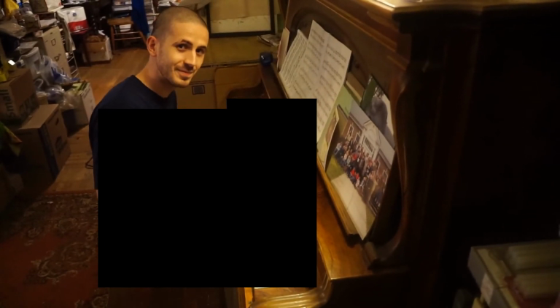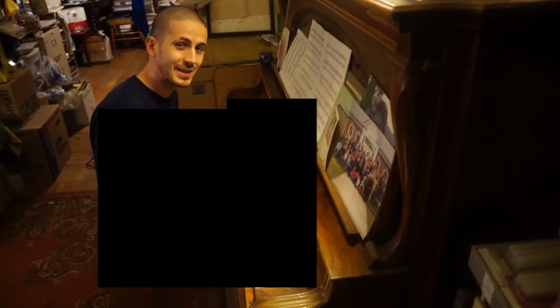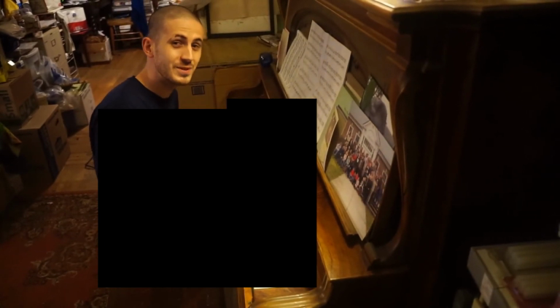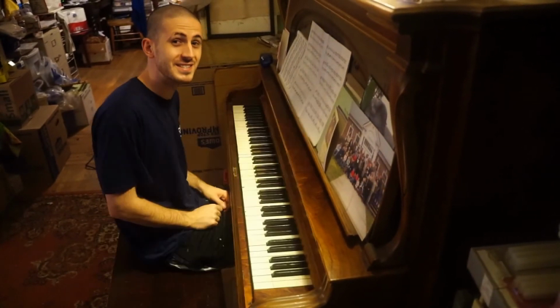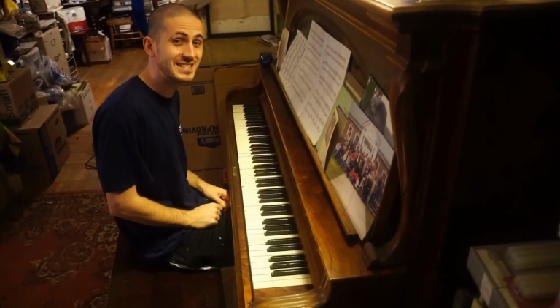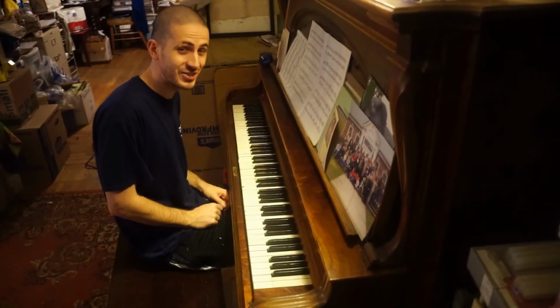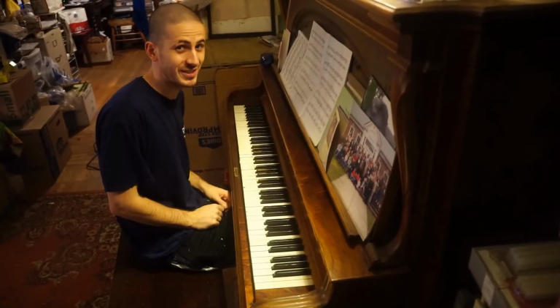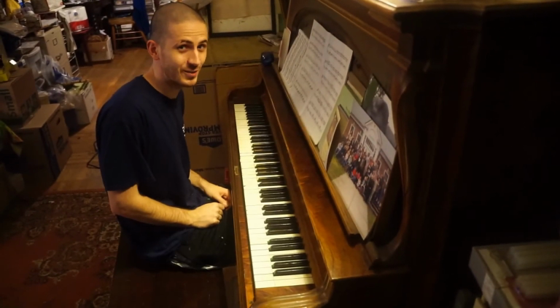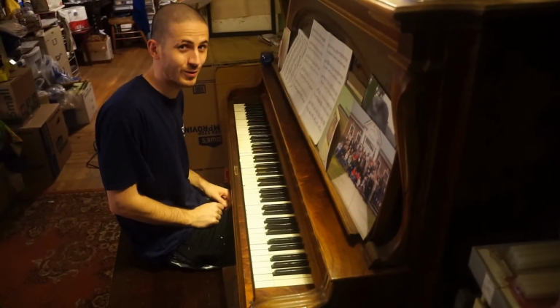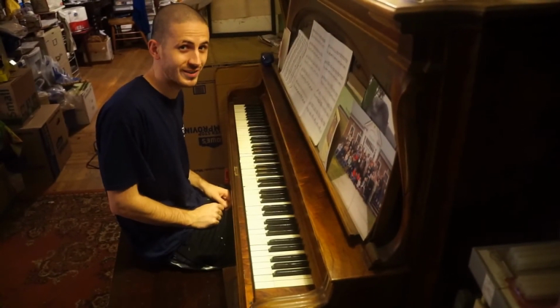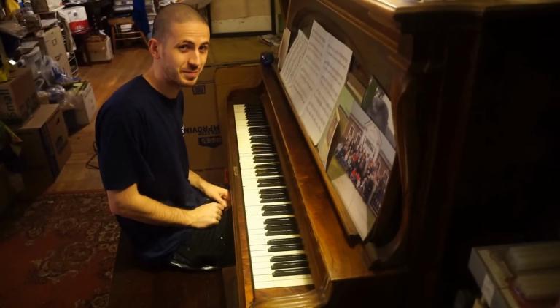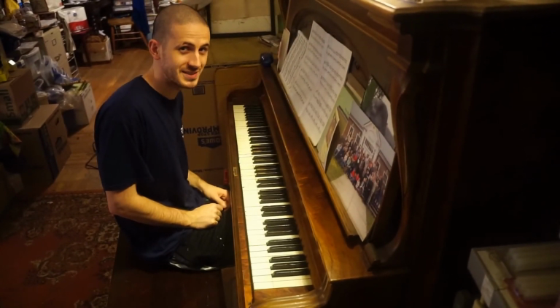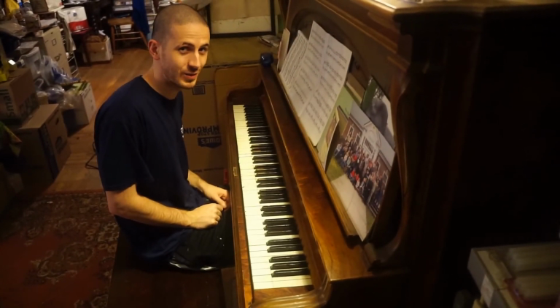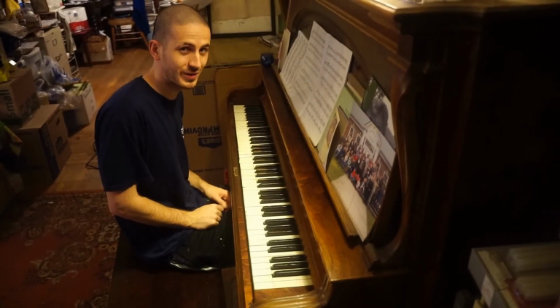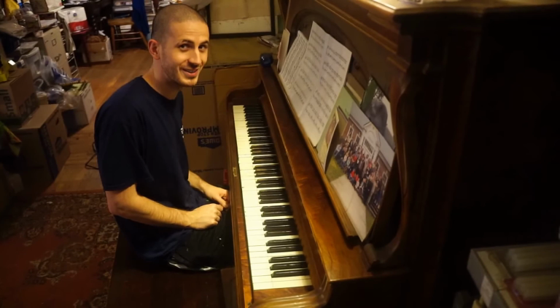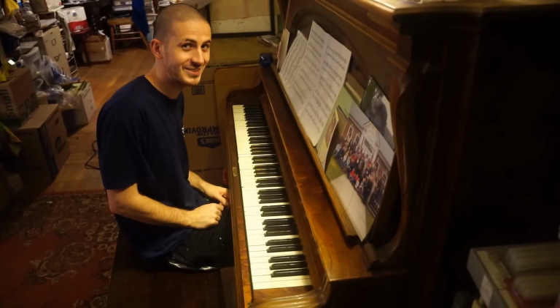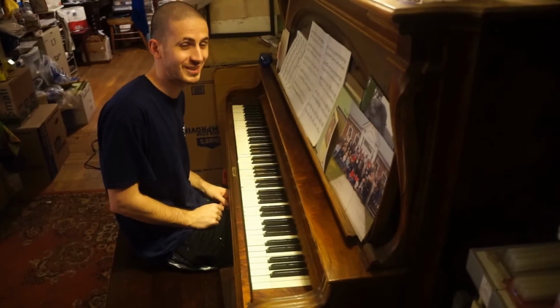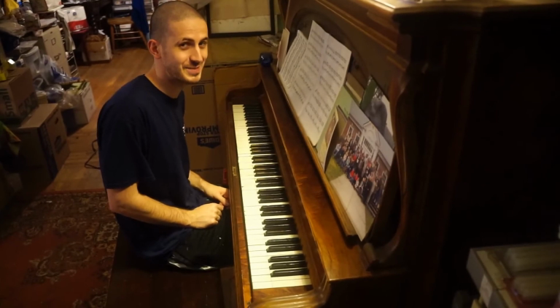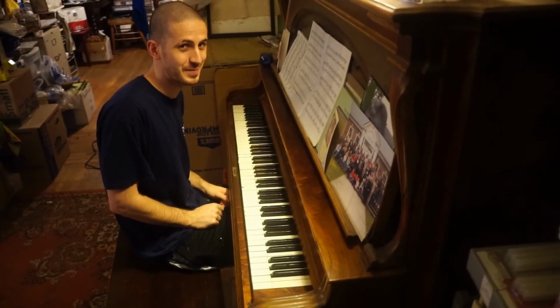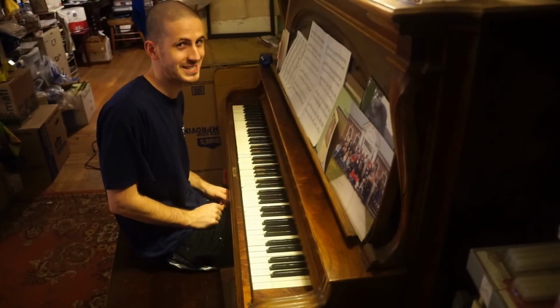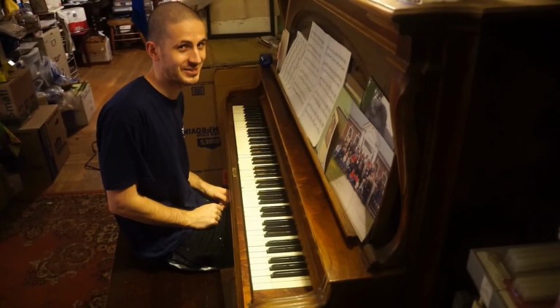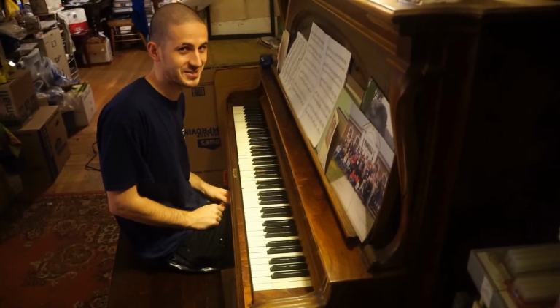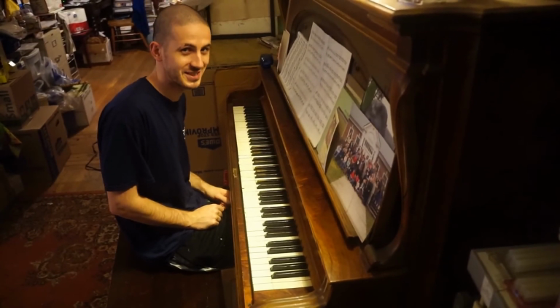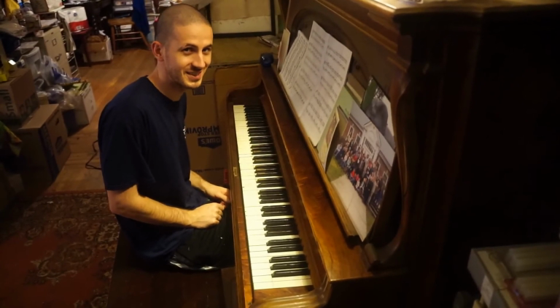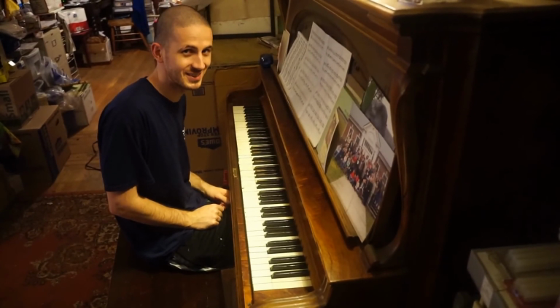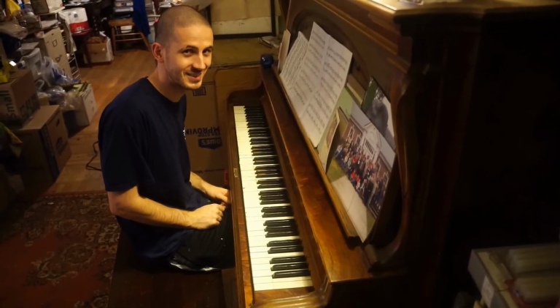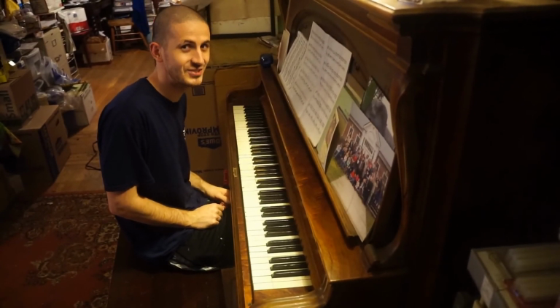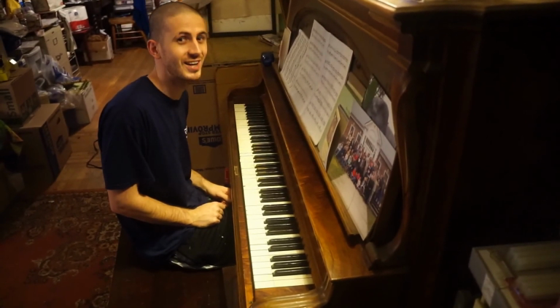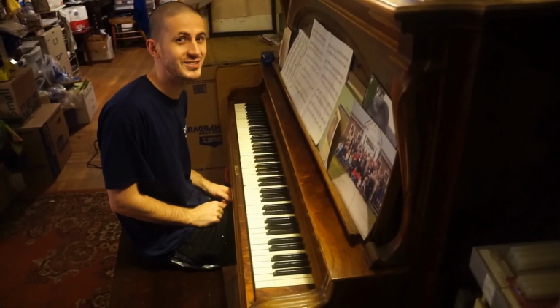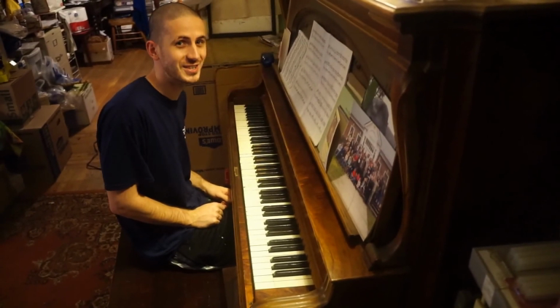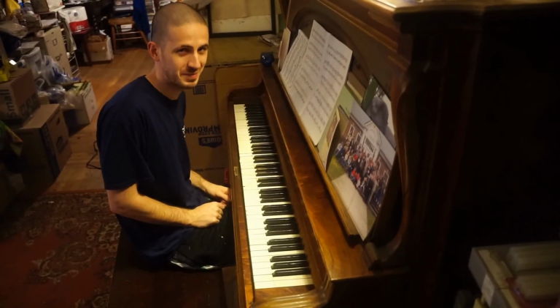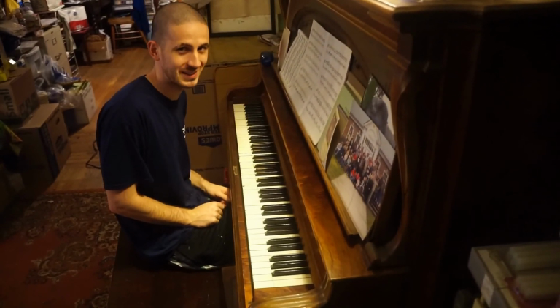It was the secret chord that pleased the Lord. You didn't really expect me to tell it to you, did you? Challenge complete.